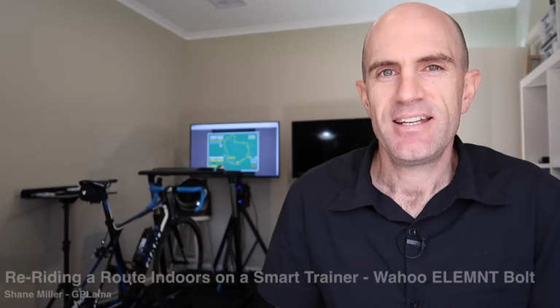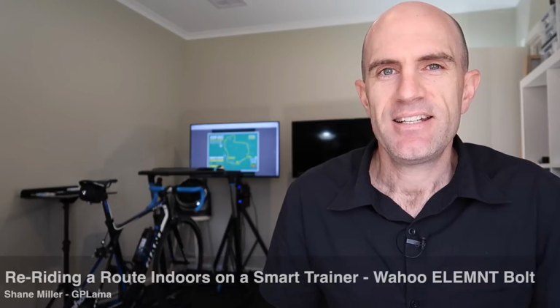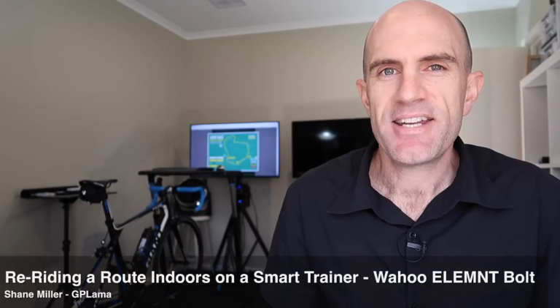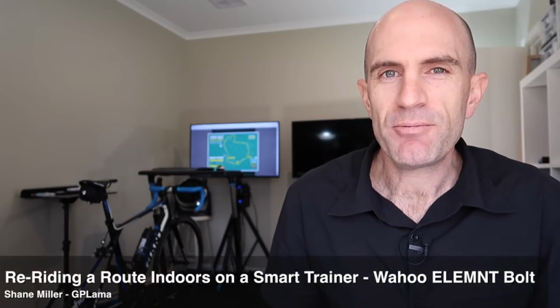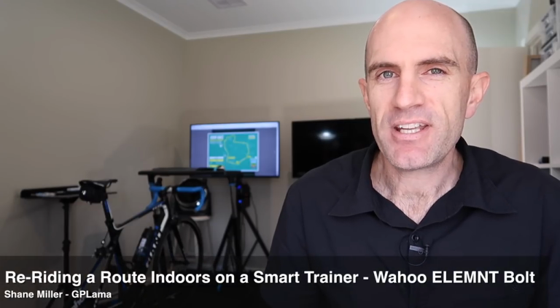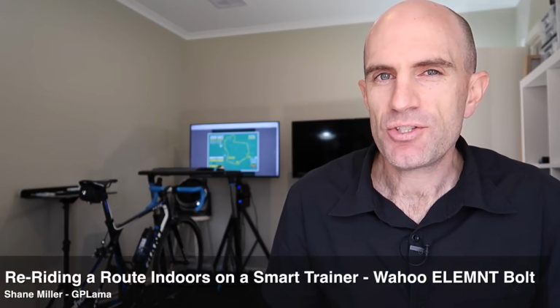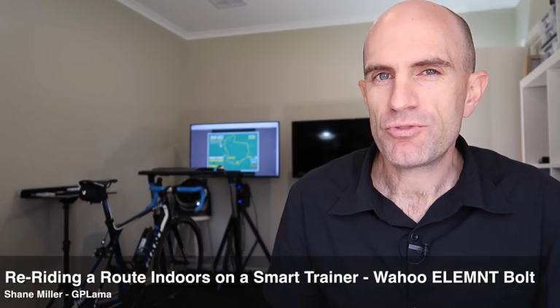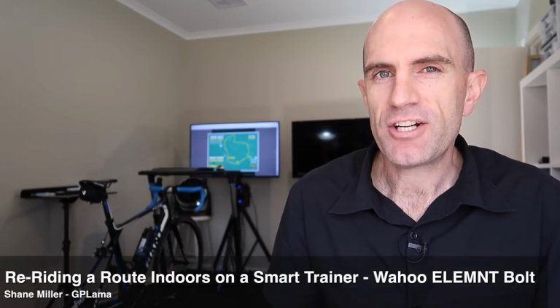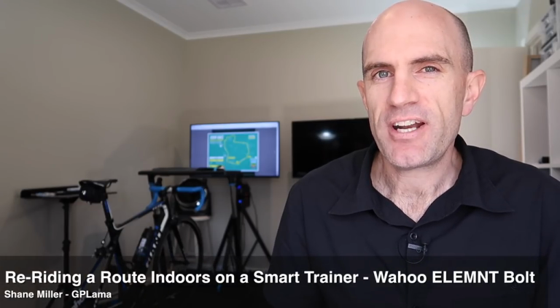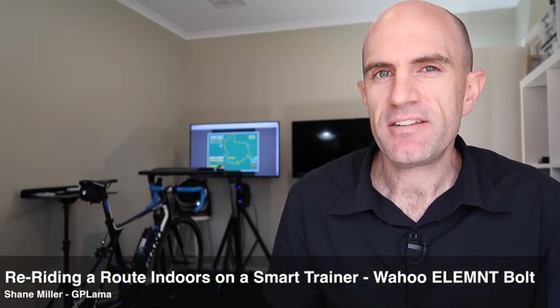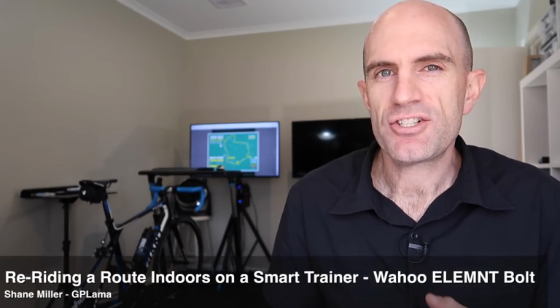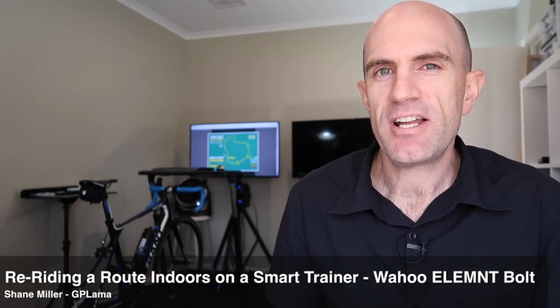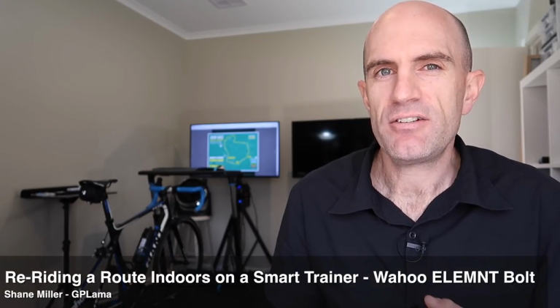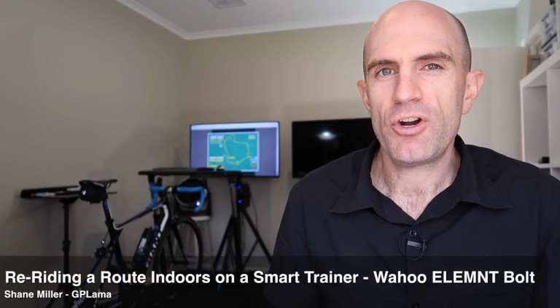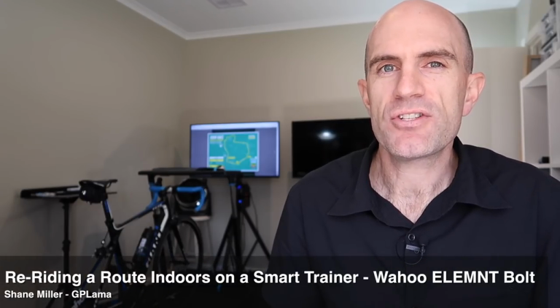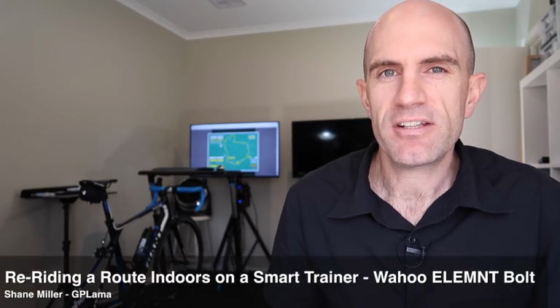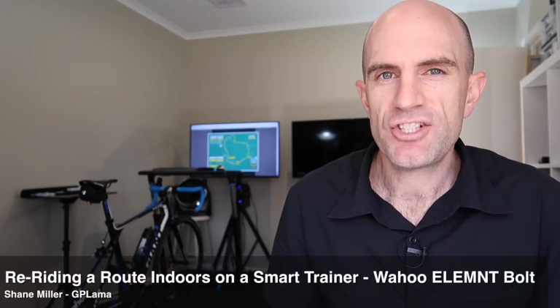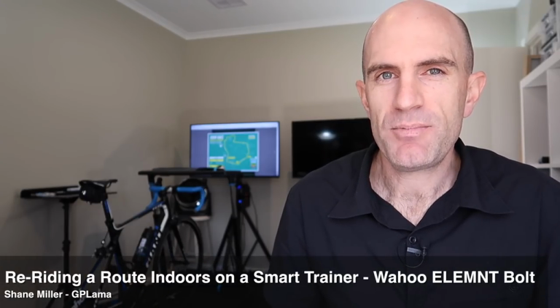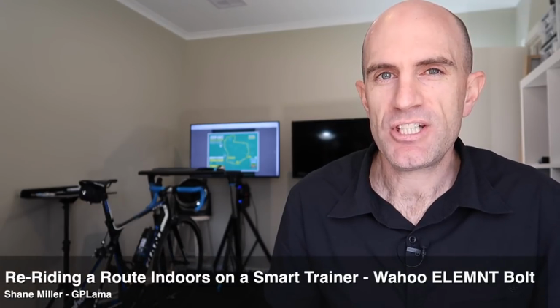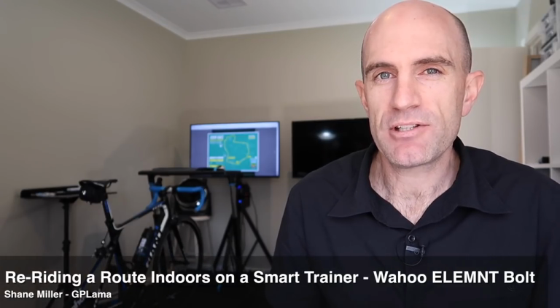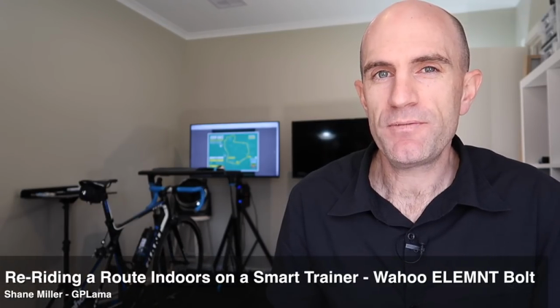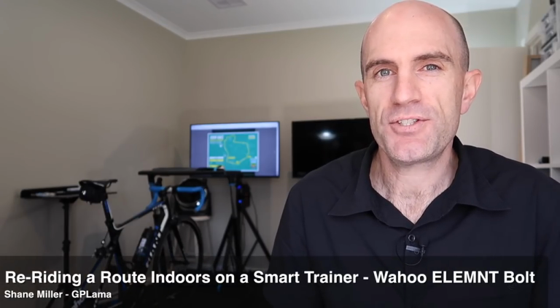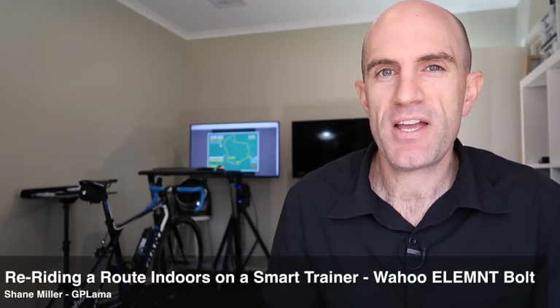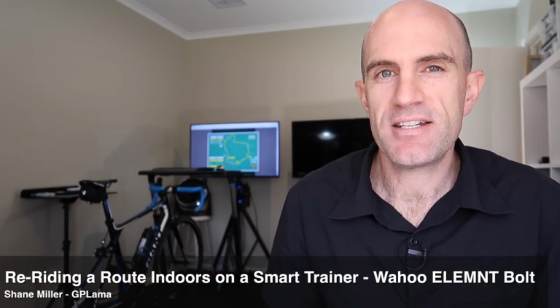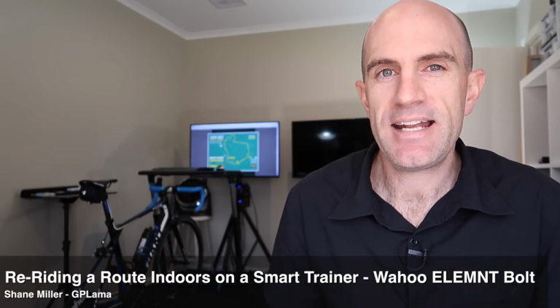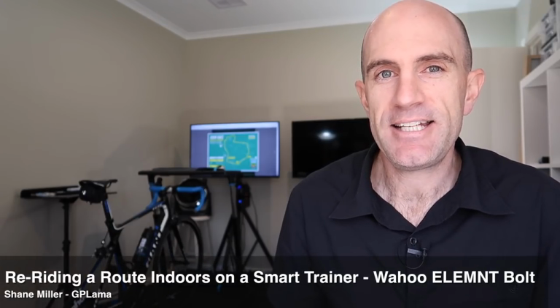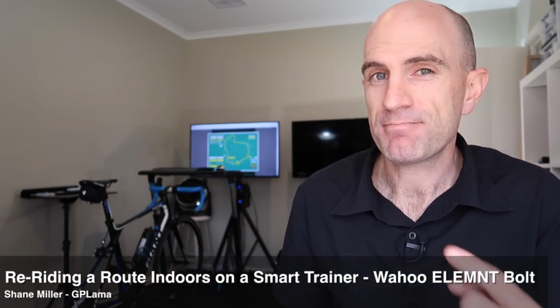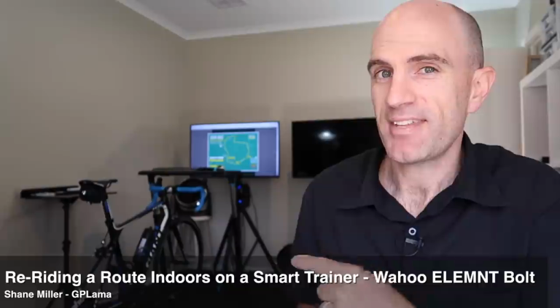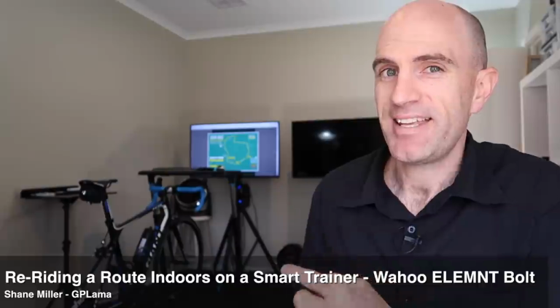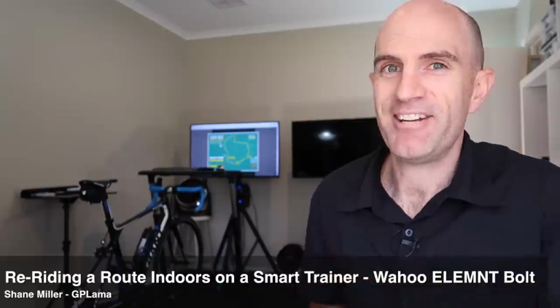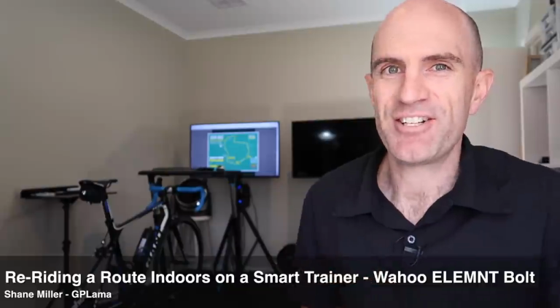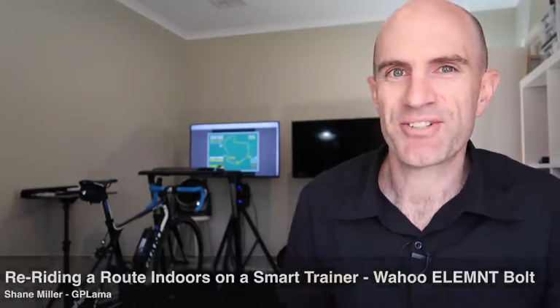Today I'm looking into recreating the Australian Road Cycling Championships loop for 2018 here indoors.